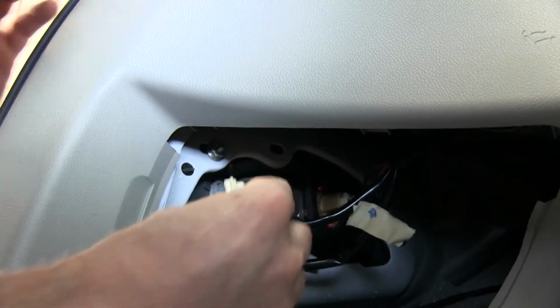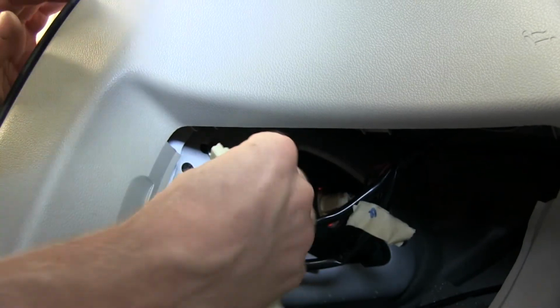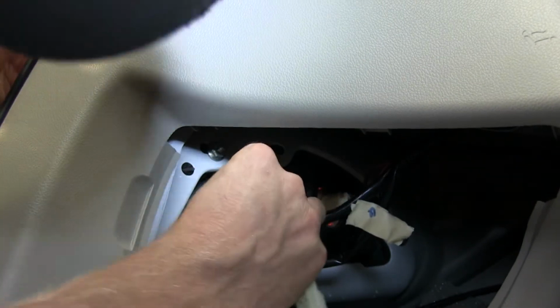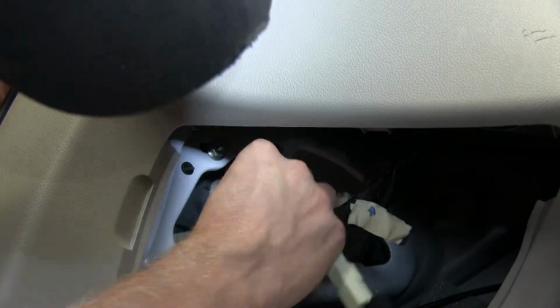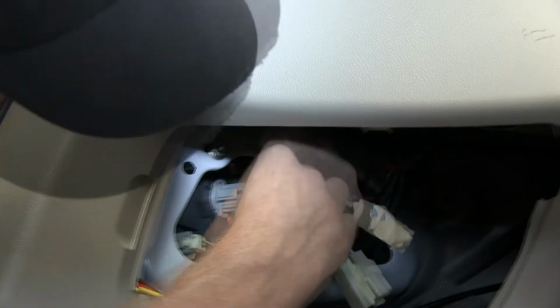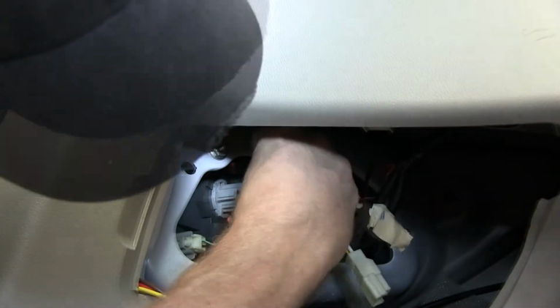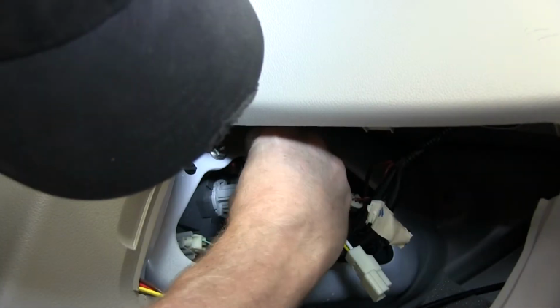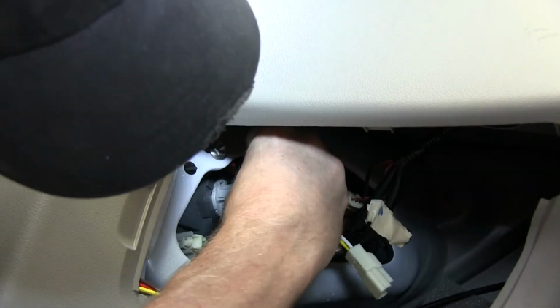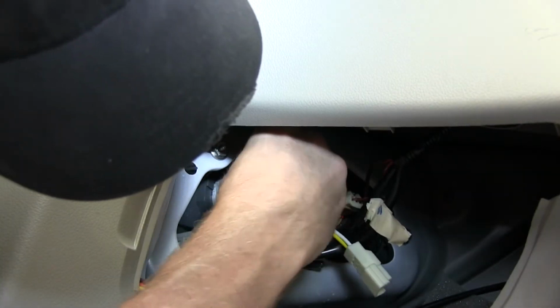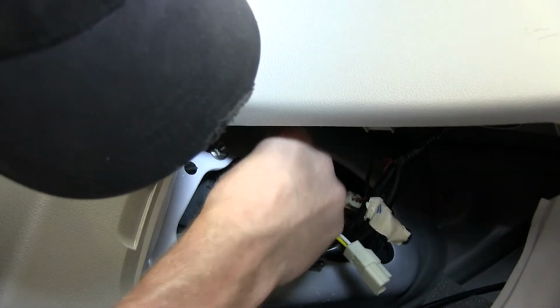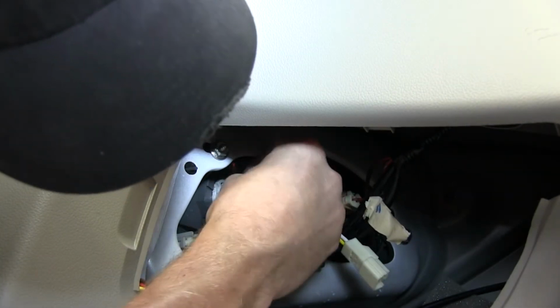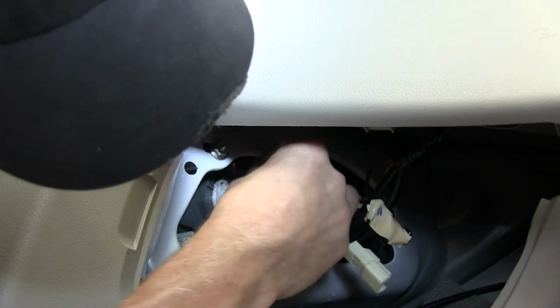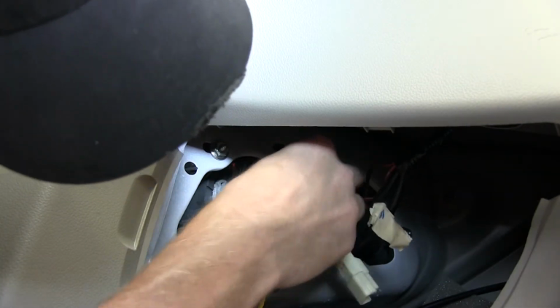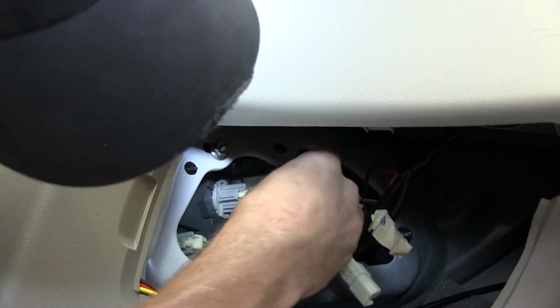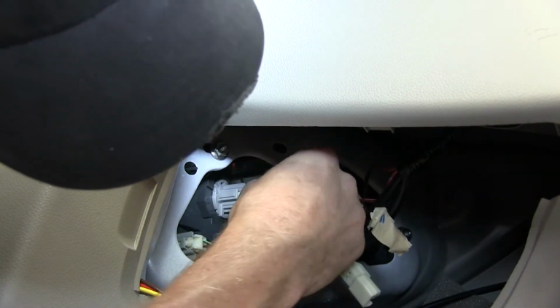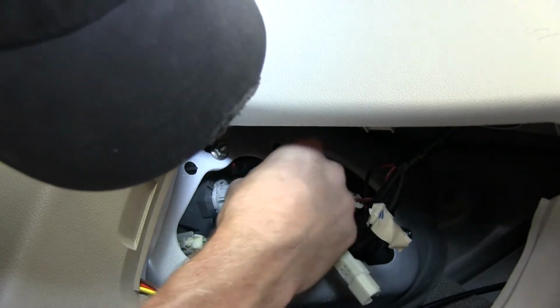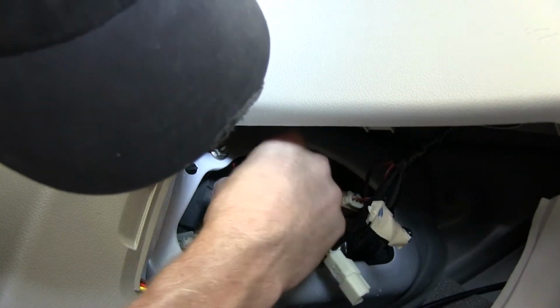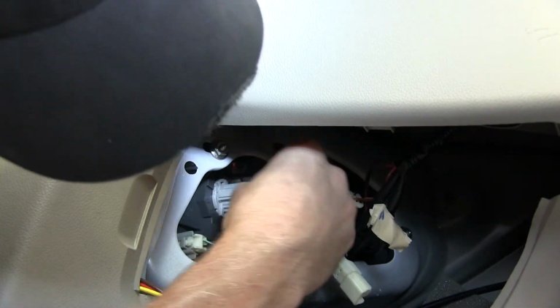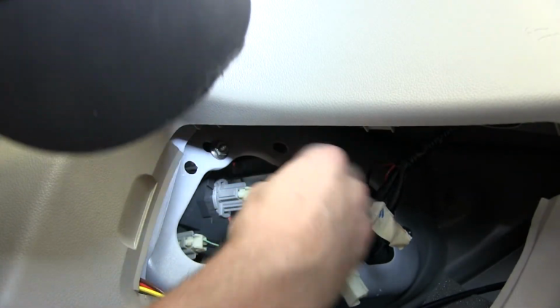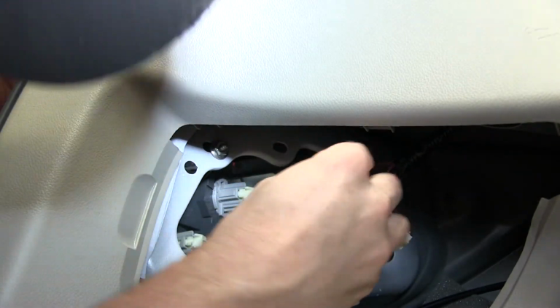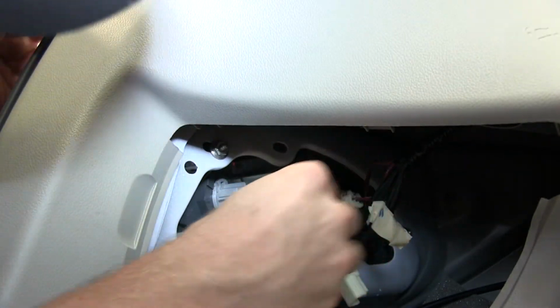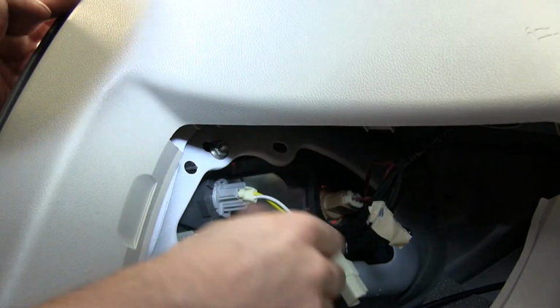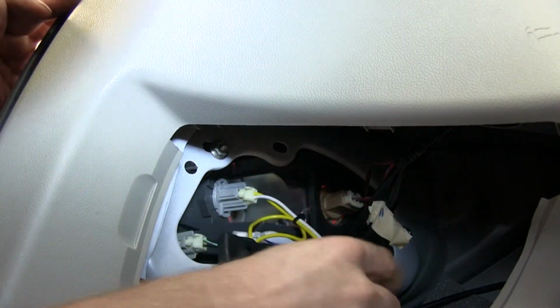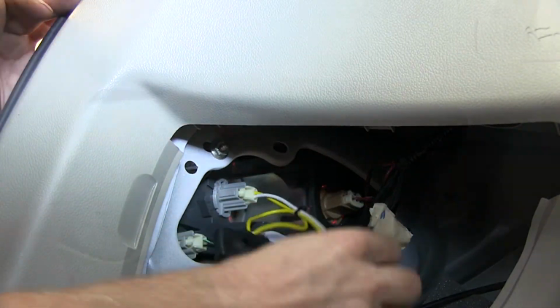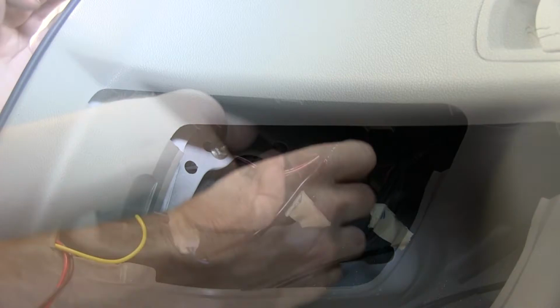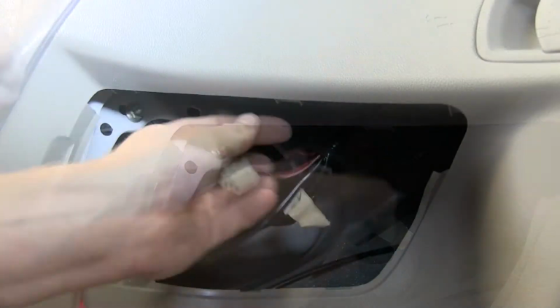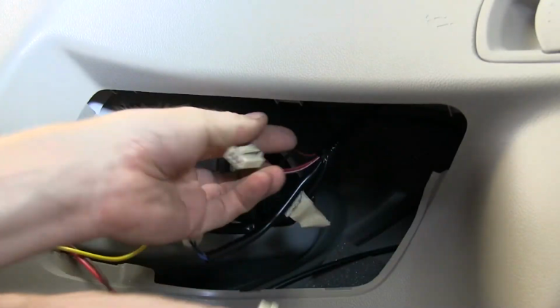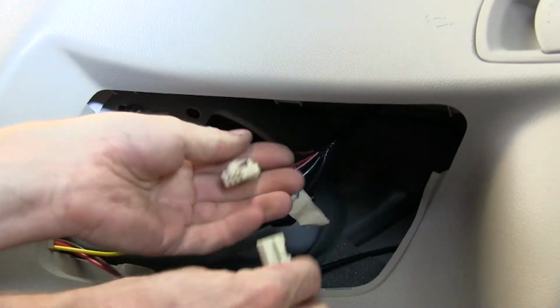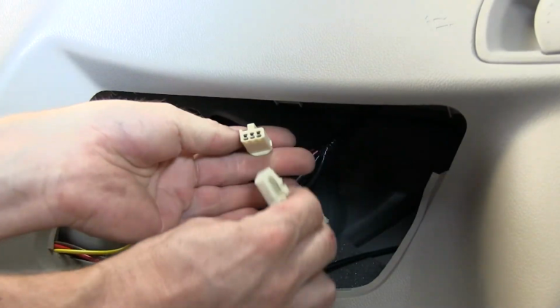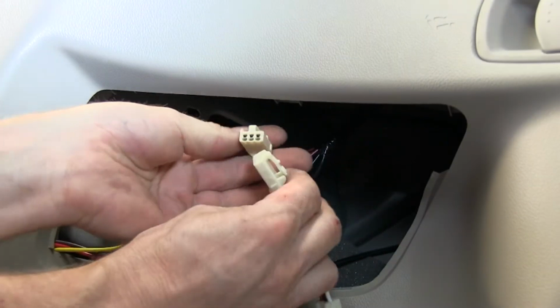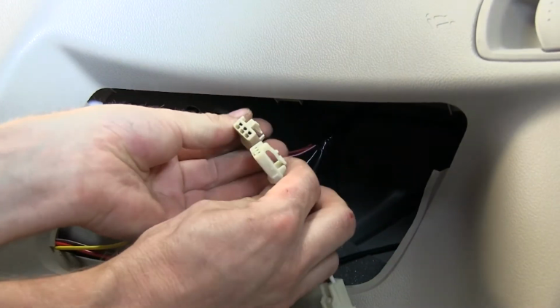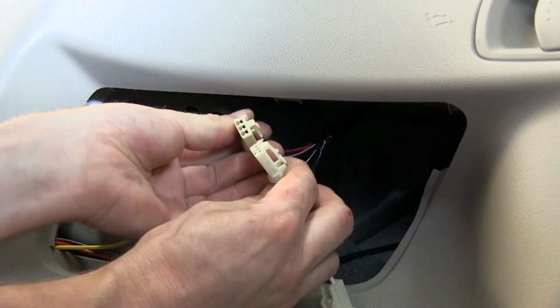All we need to do is take apart the connections that go into the taillight, match them up with our wire harness, and plug them in between.